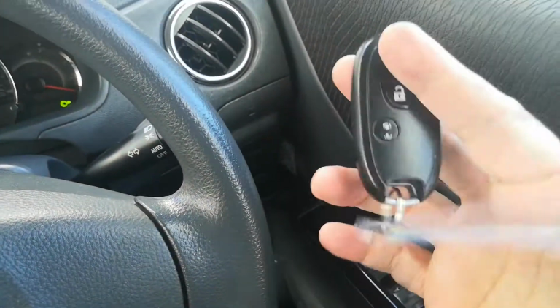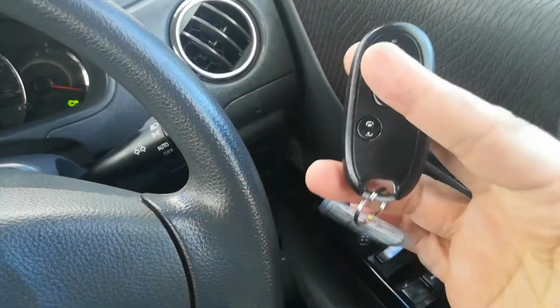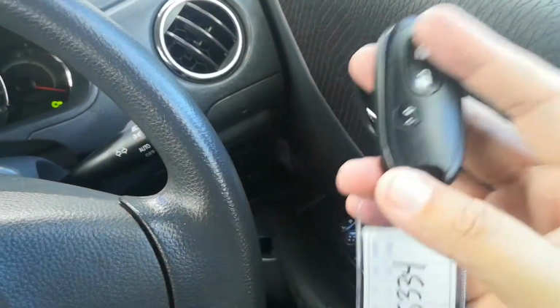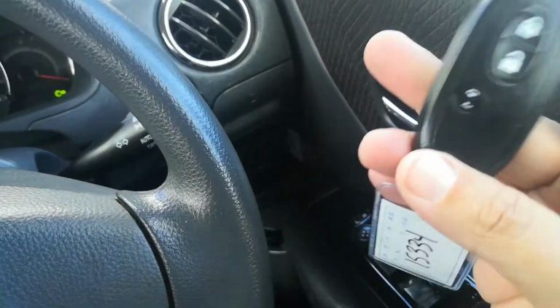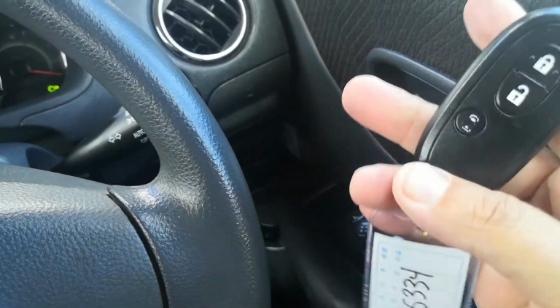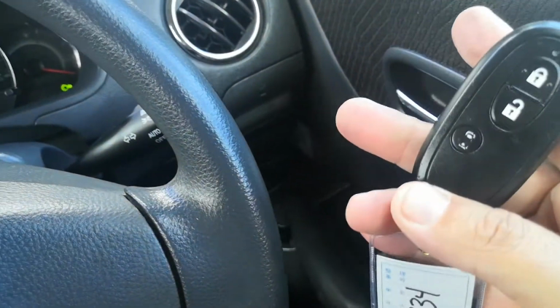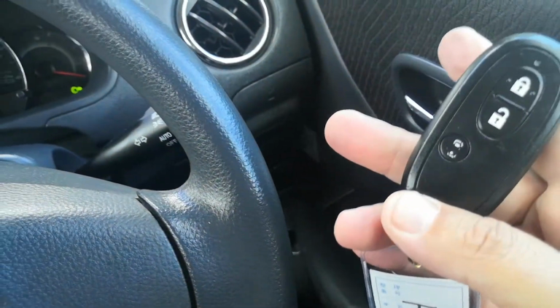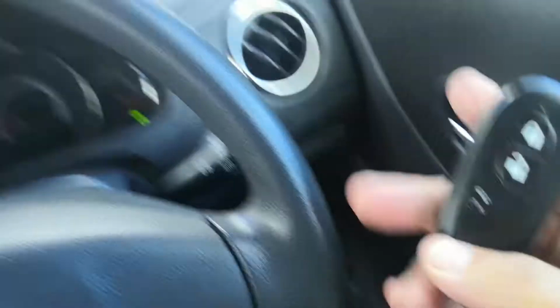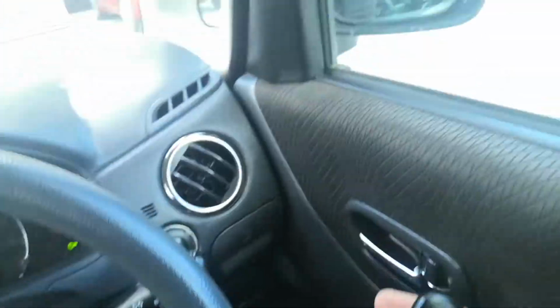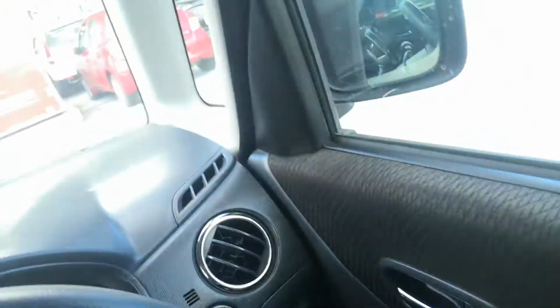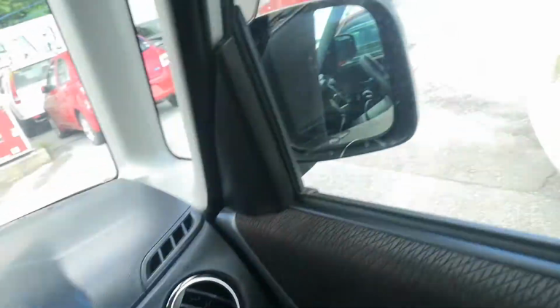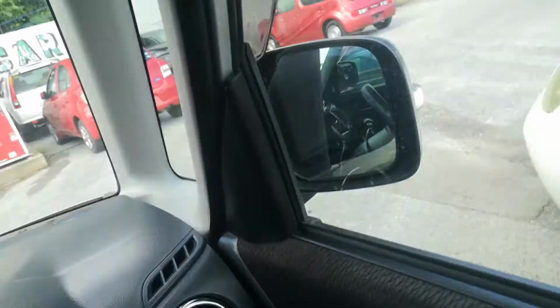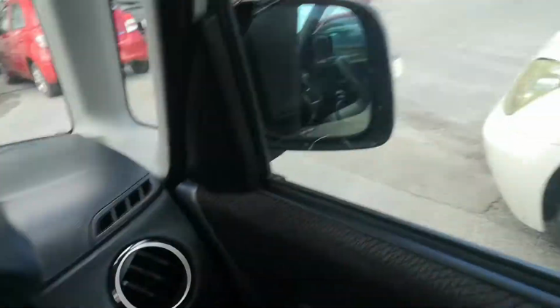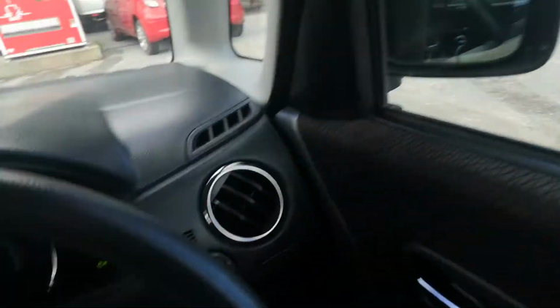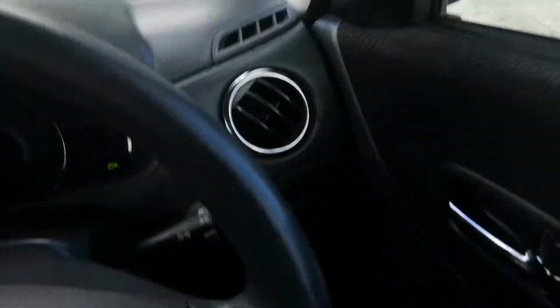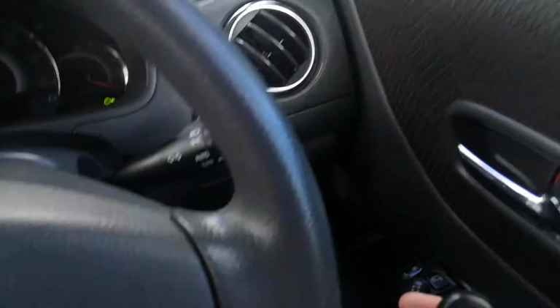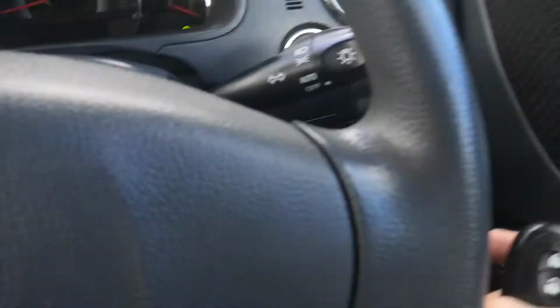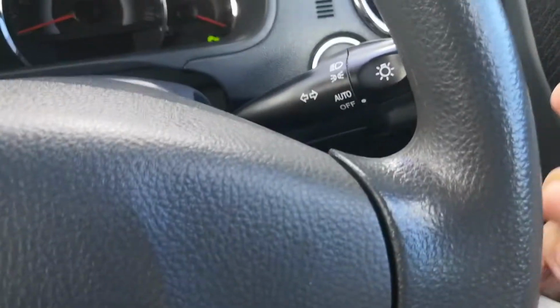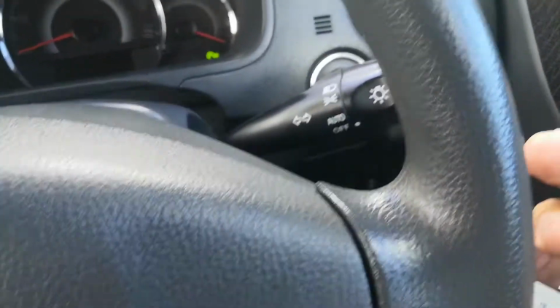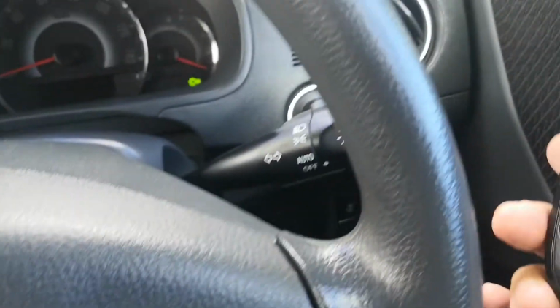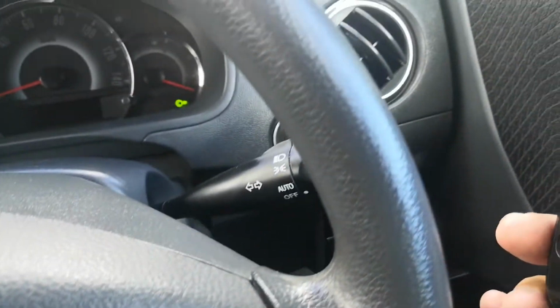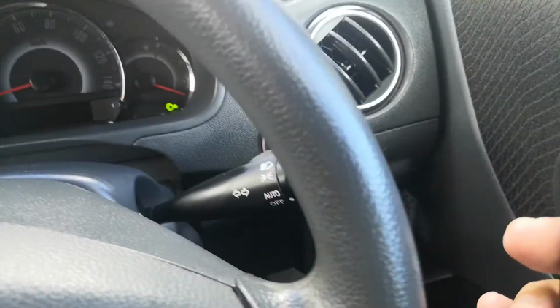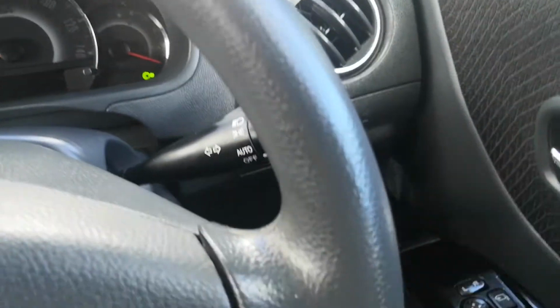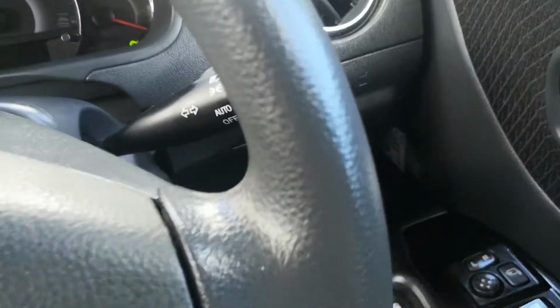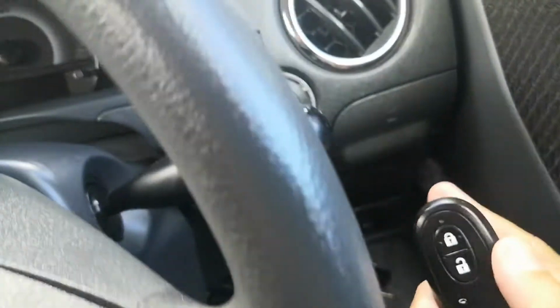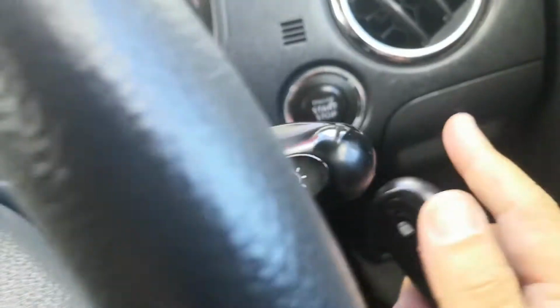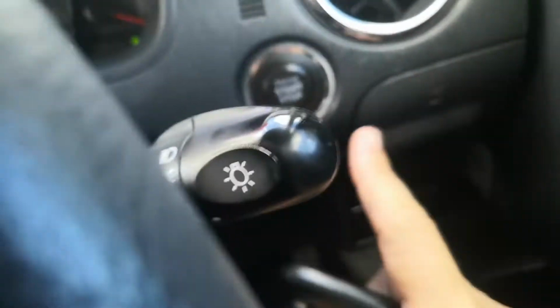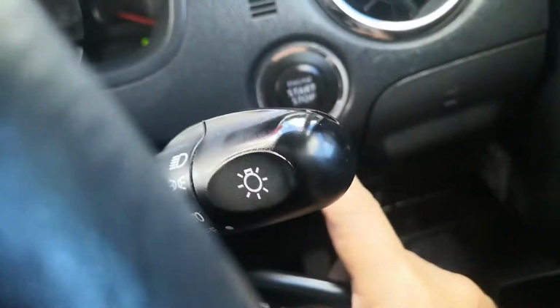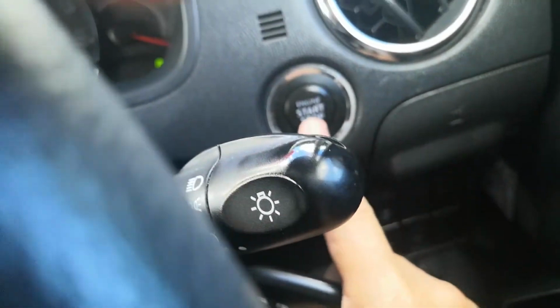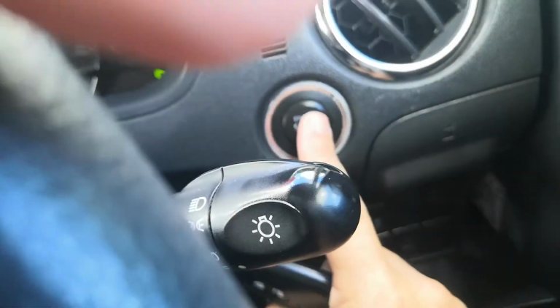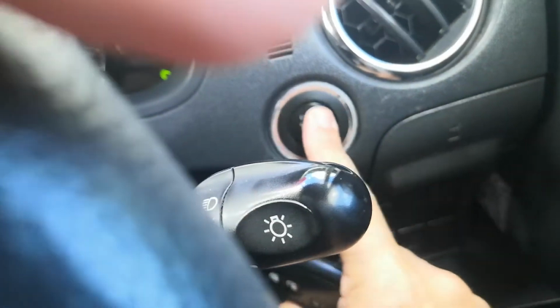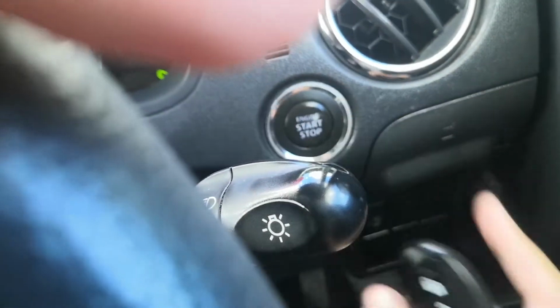This does not have a traditional key start. Foot on the brake, push this button one time to start it.